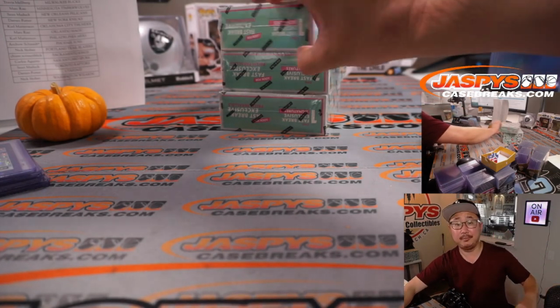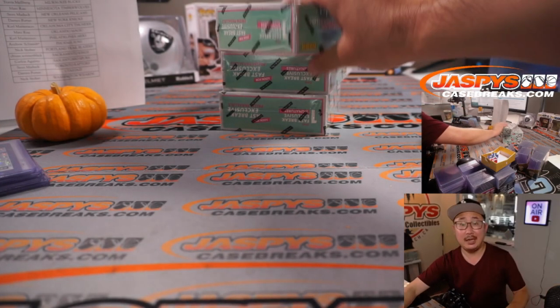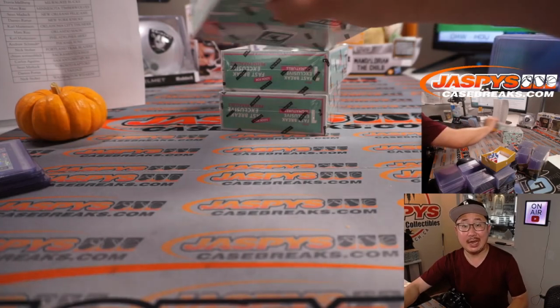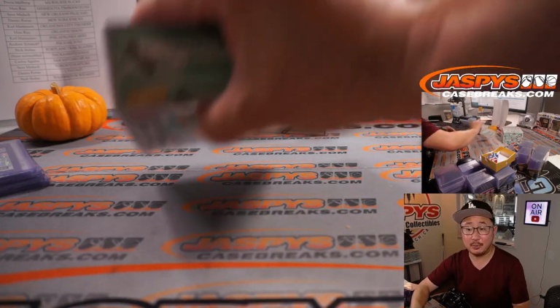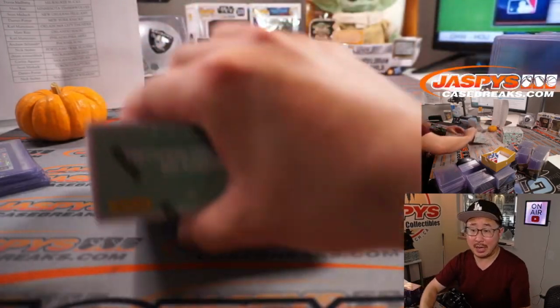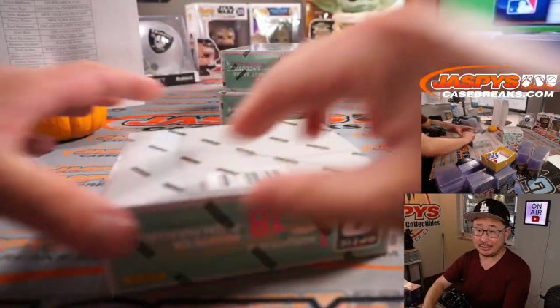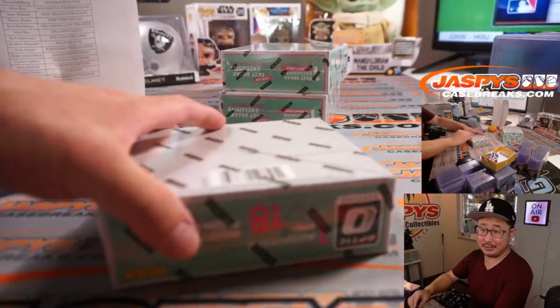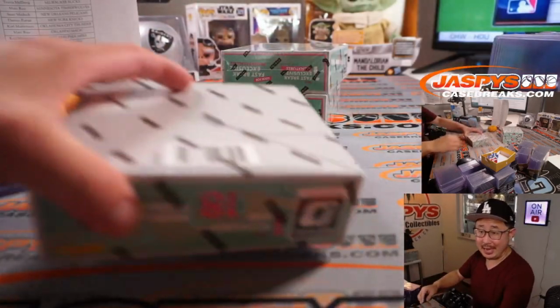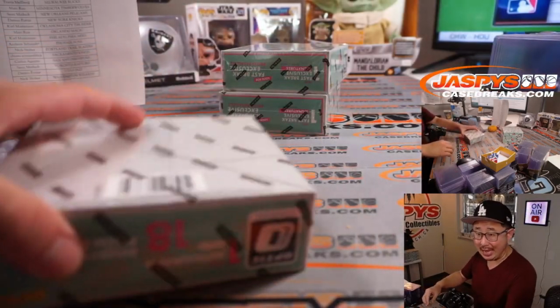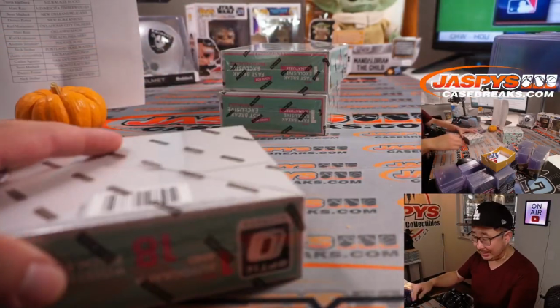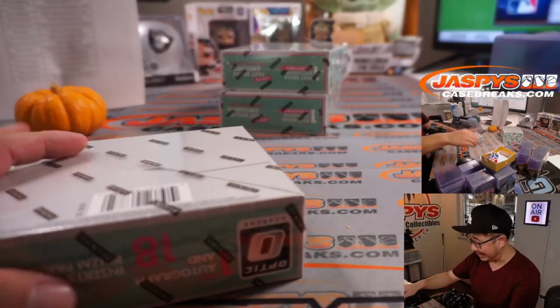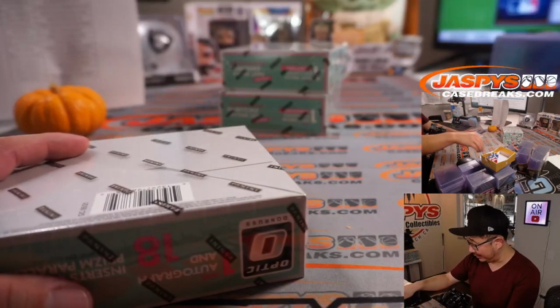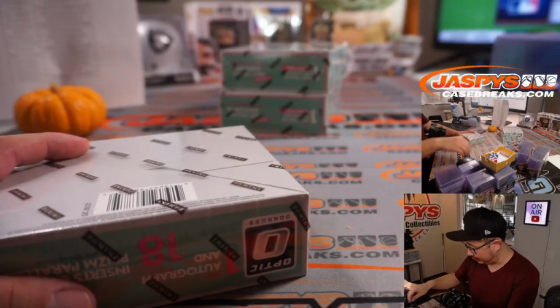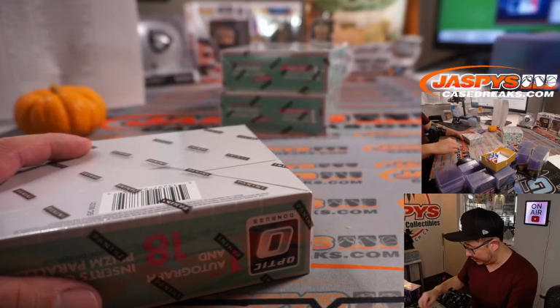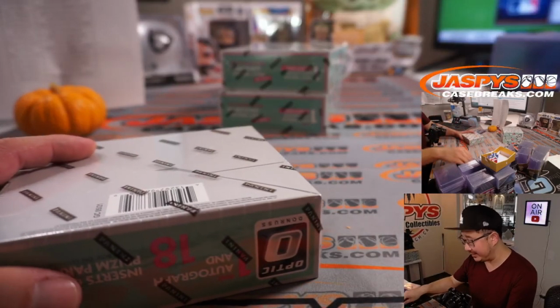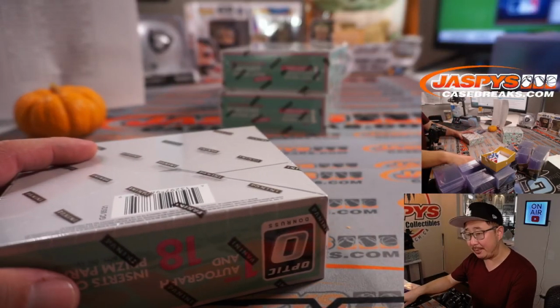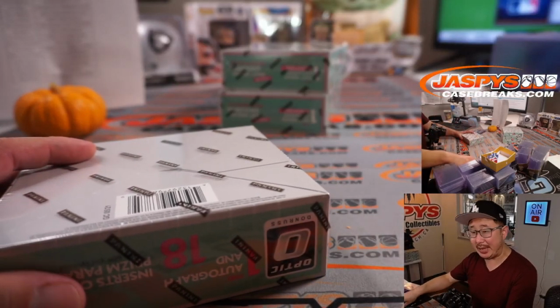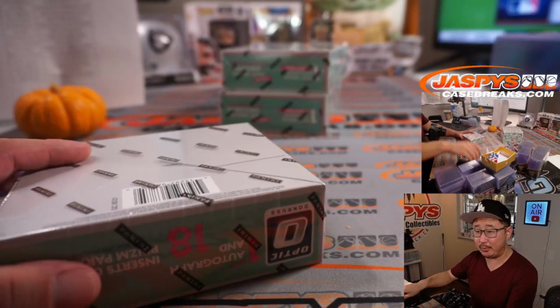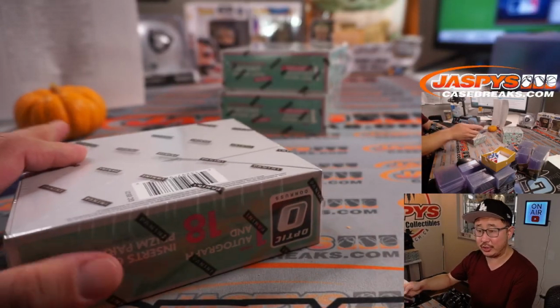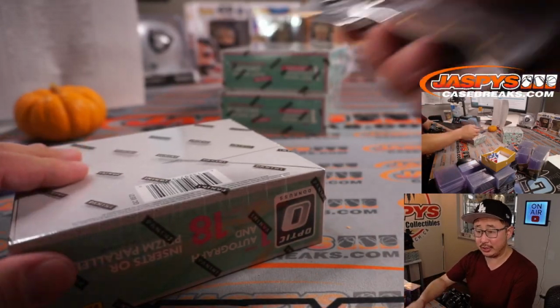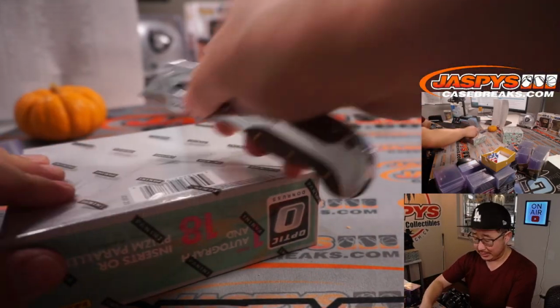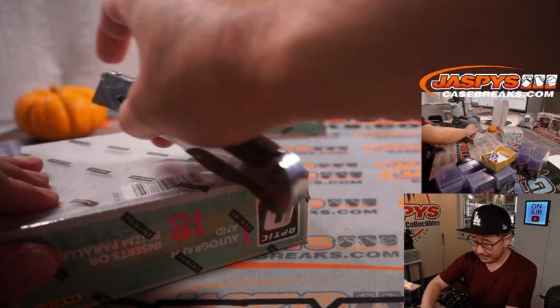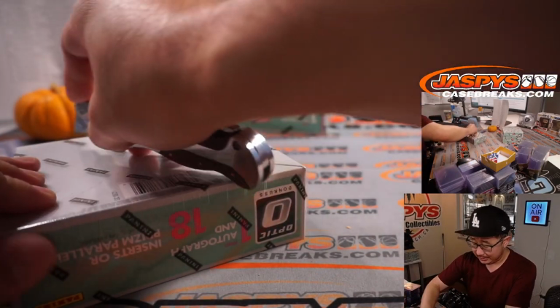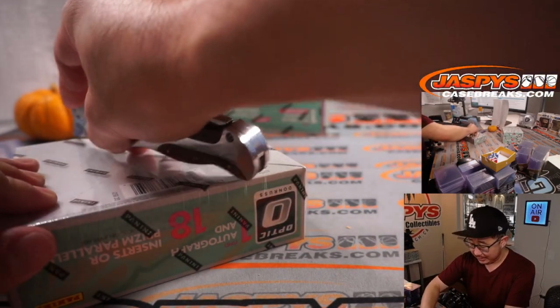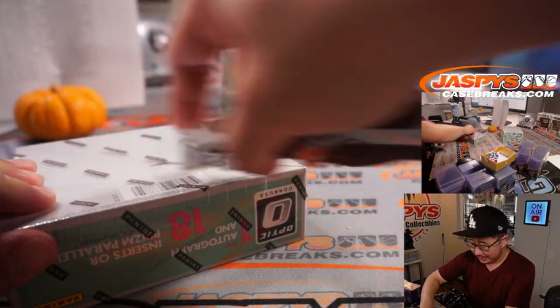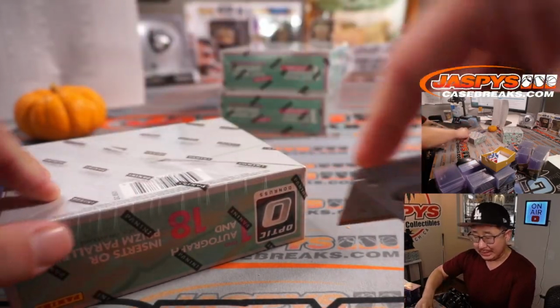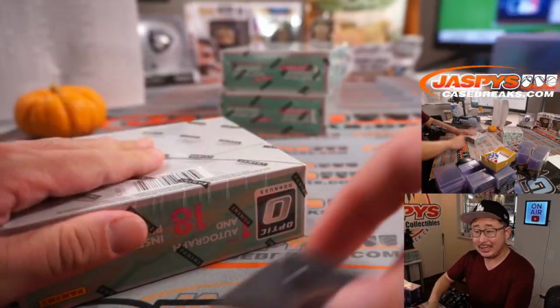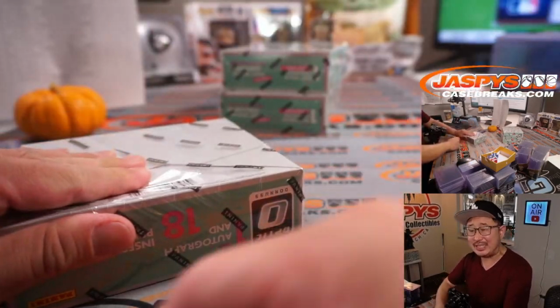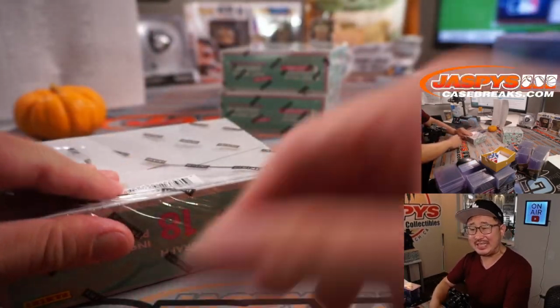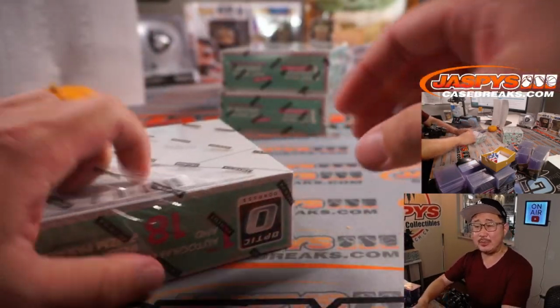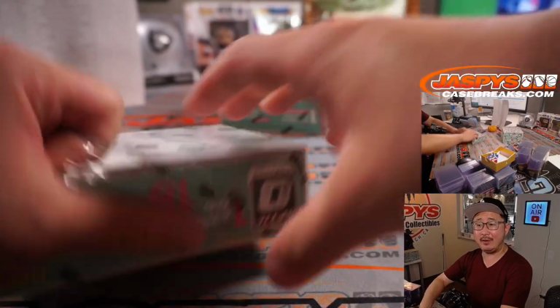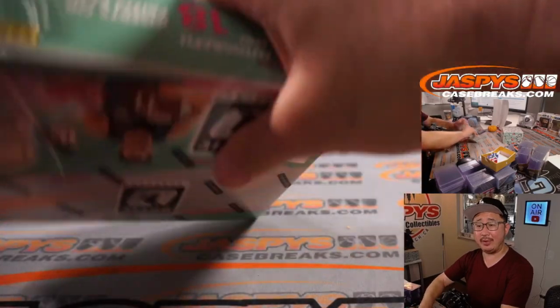Next box. Alice is saying Peyton Pritchard is going to be sixth man of the year — mark my word. Marked.